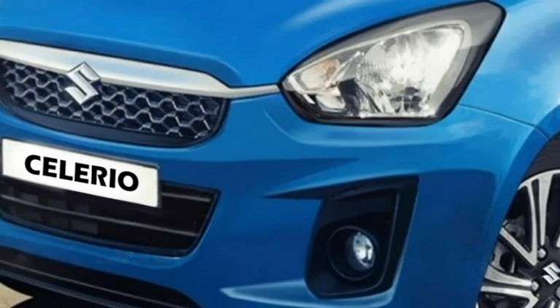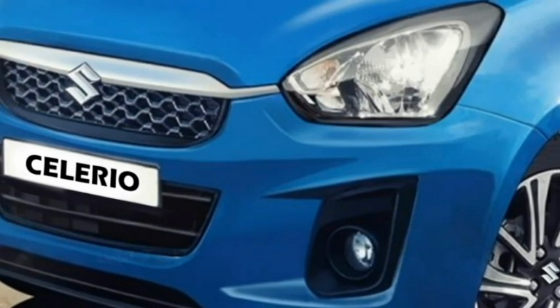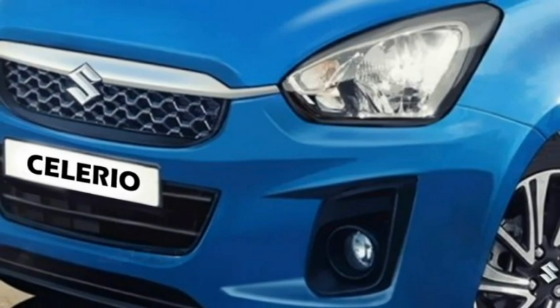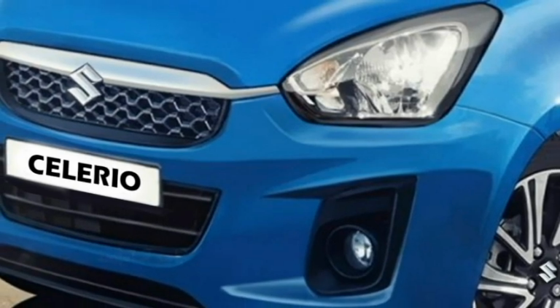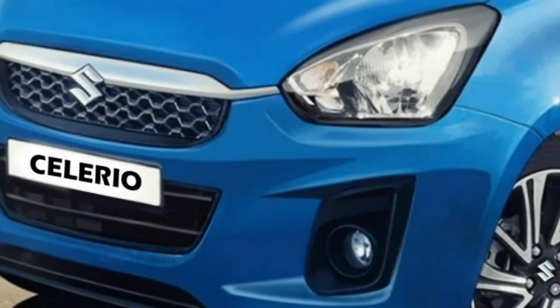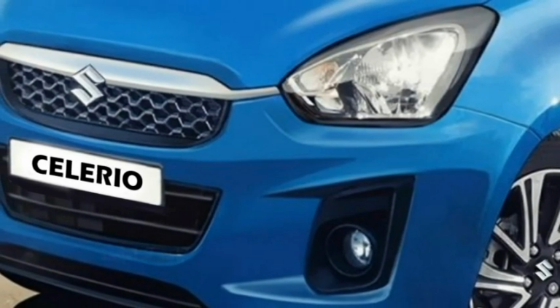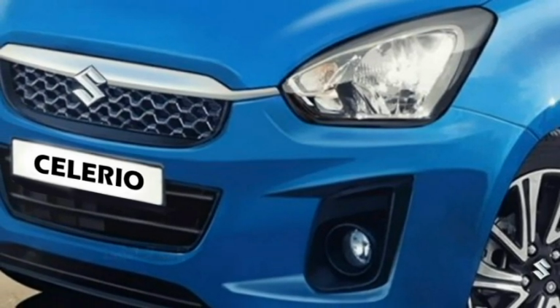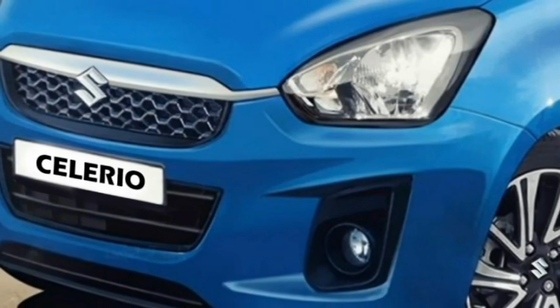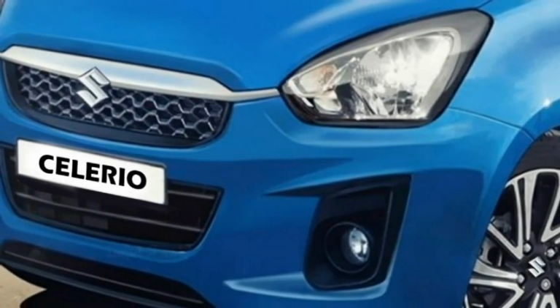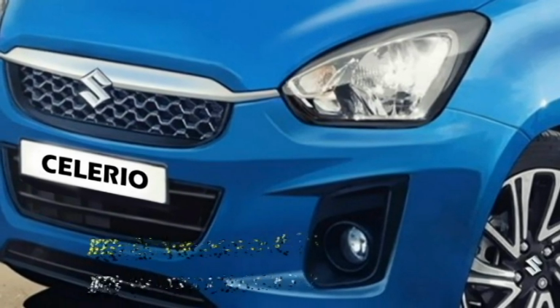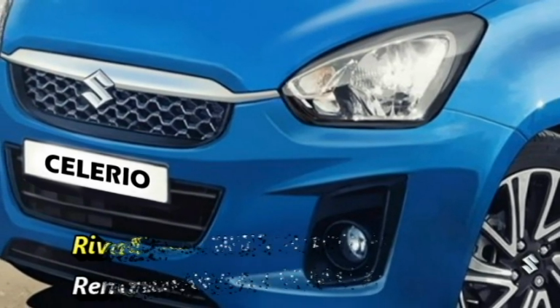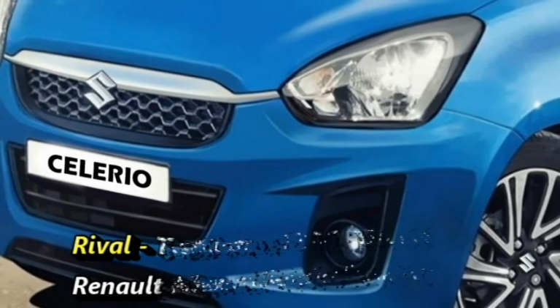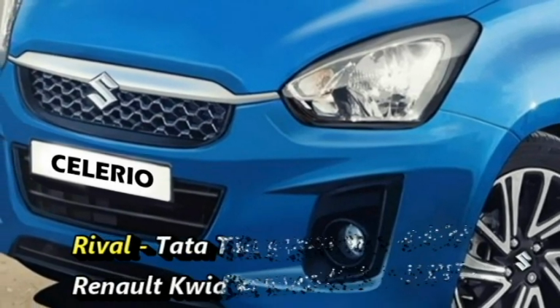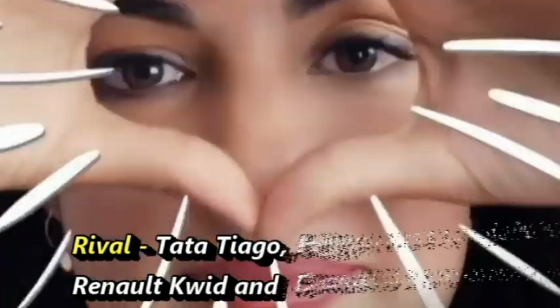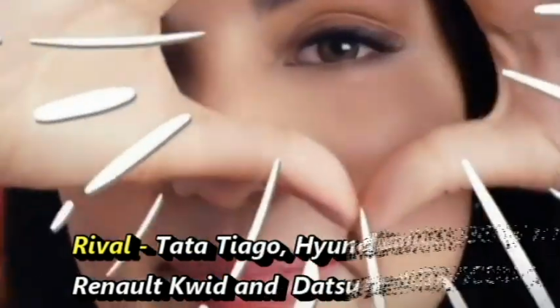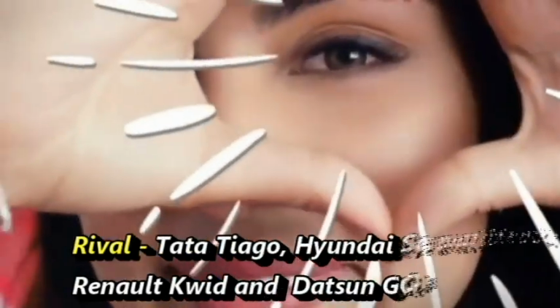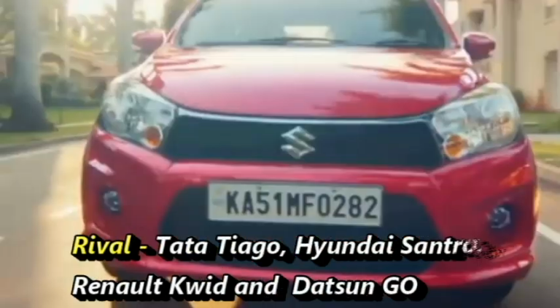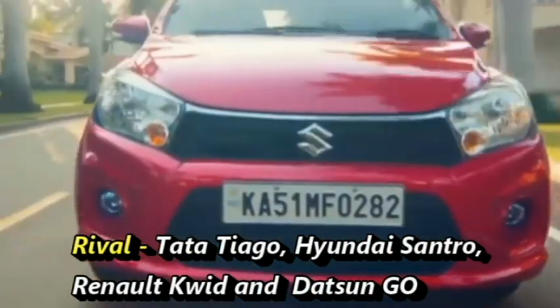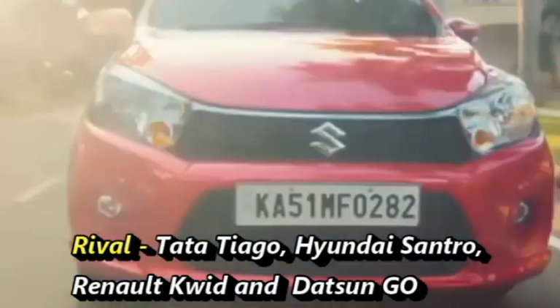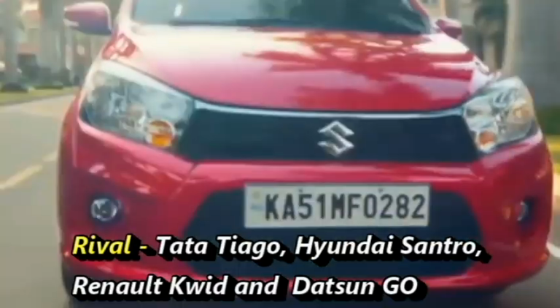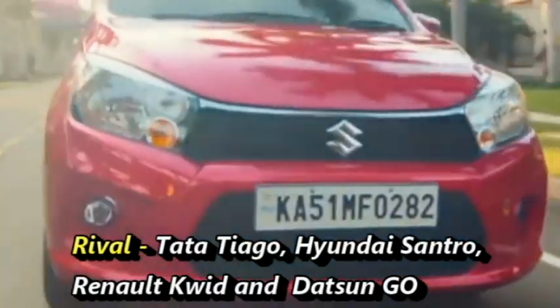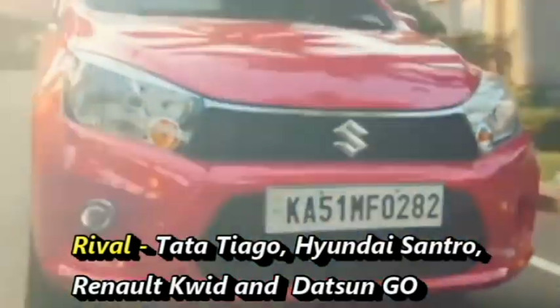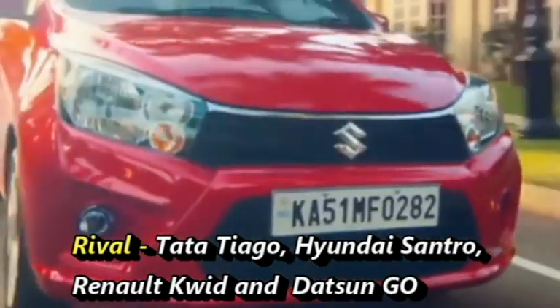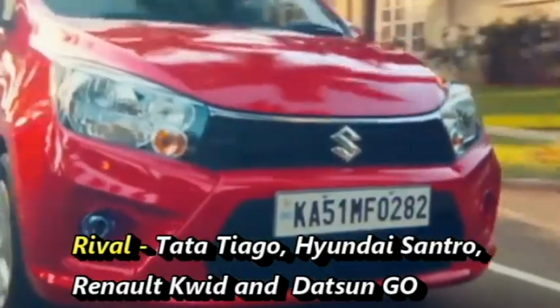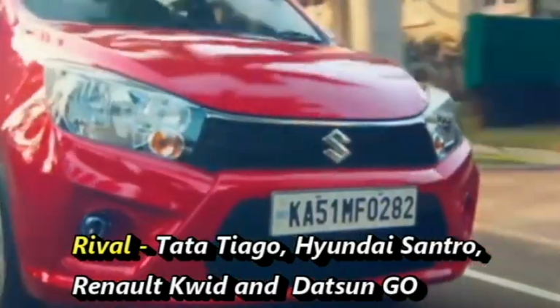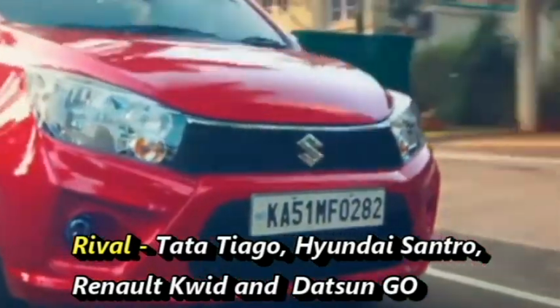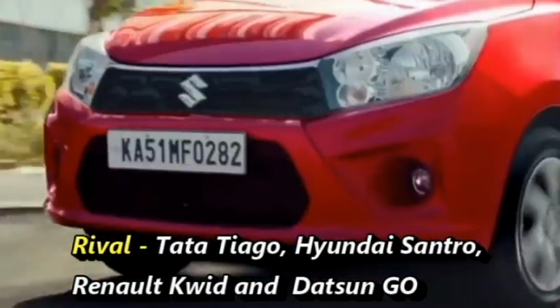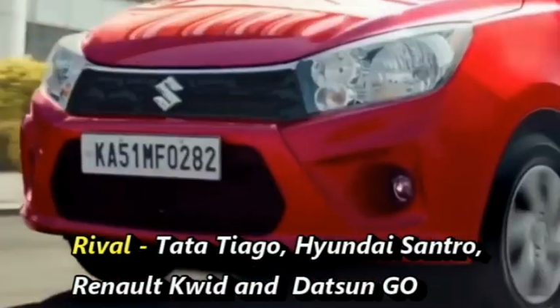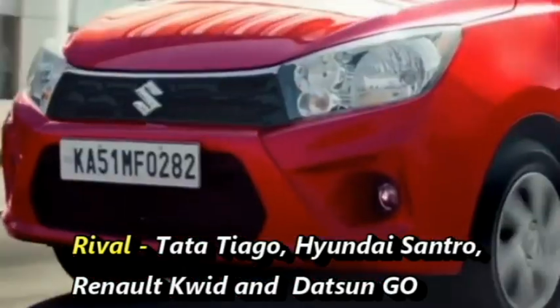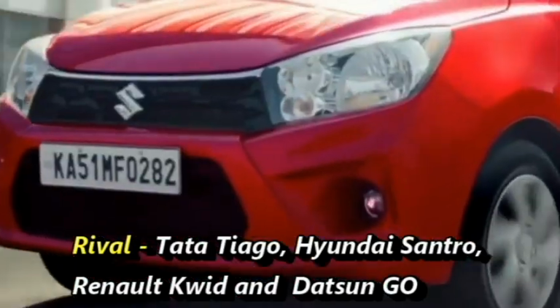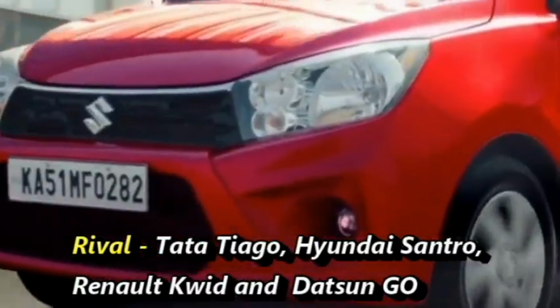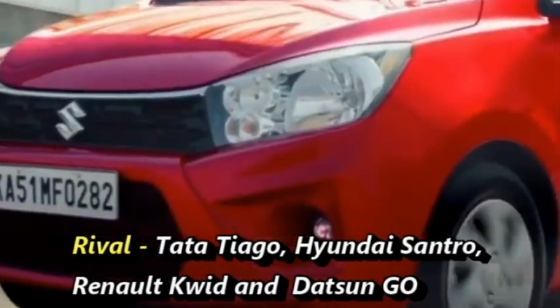After launch in the Indian market, the car will be the rival of Tata Tiago, Hyundai Santro, Renault Kwid, and Datsun Go.